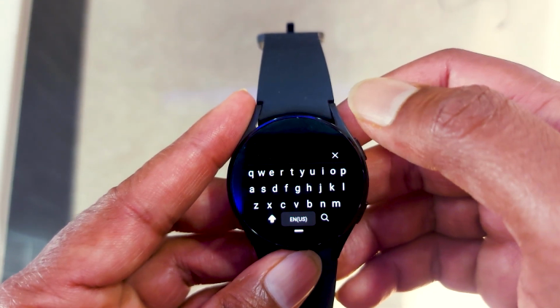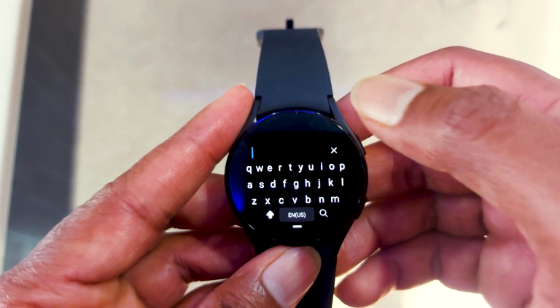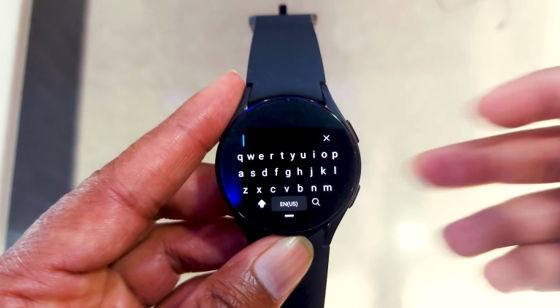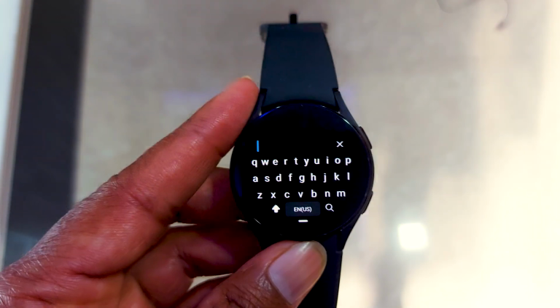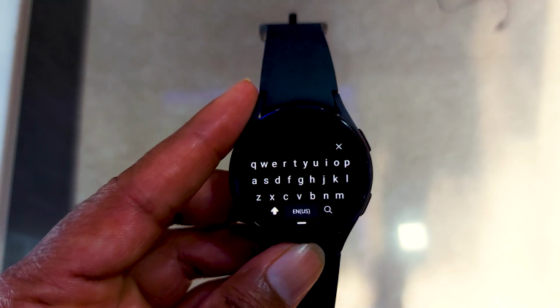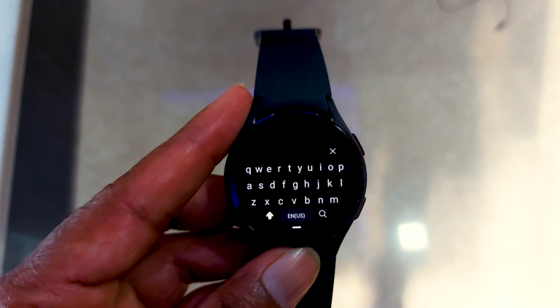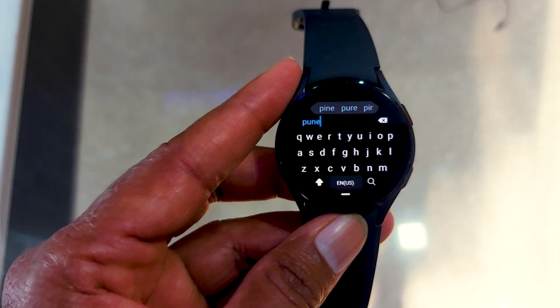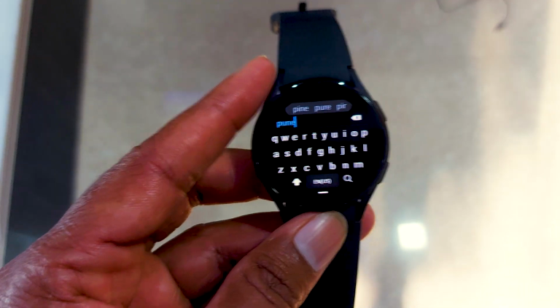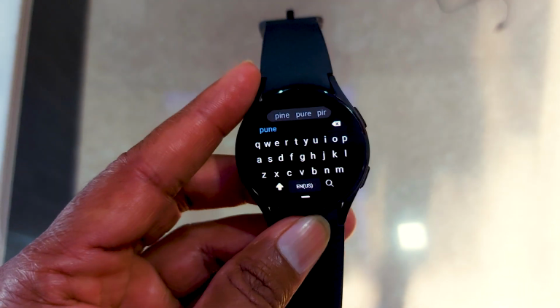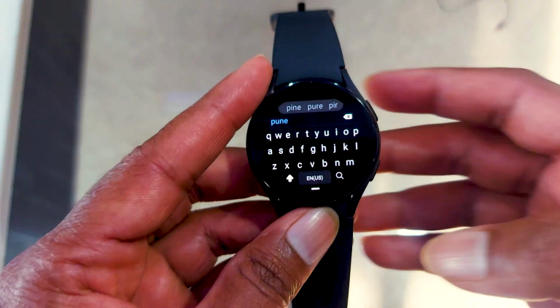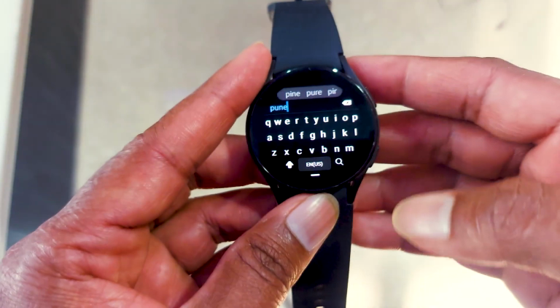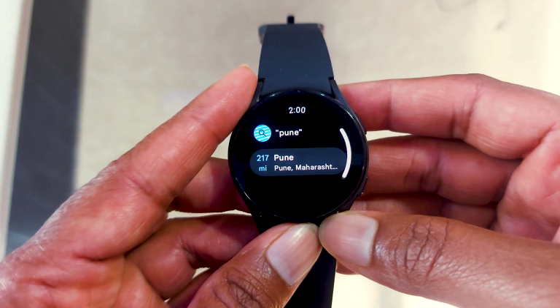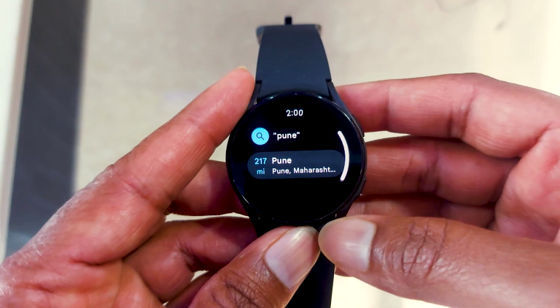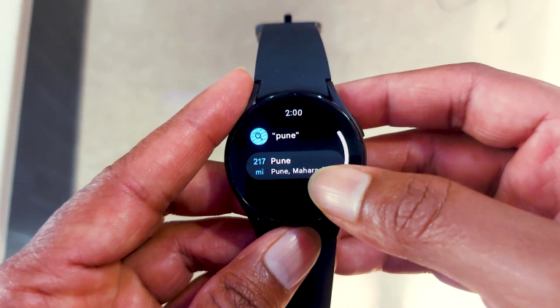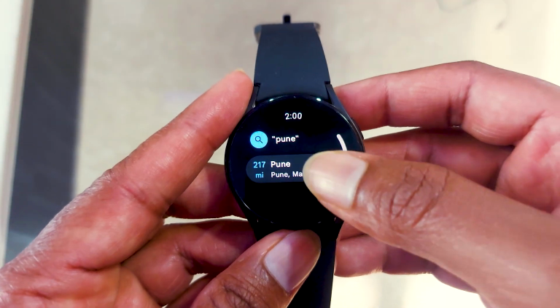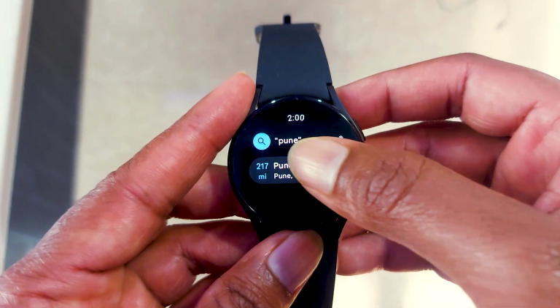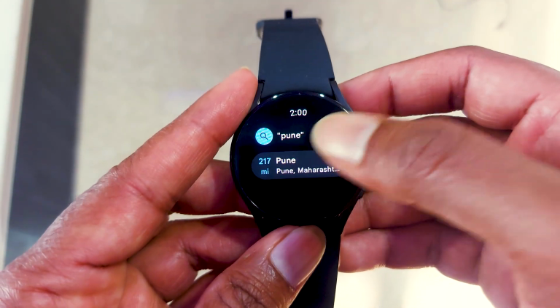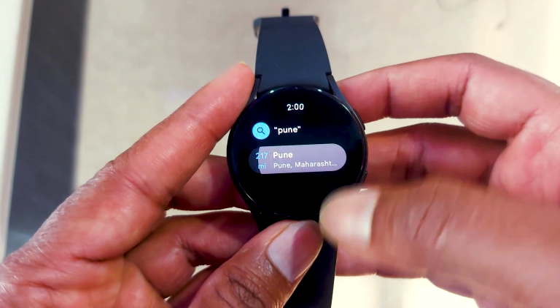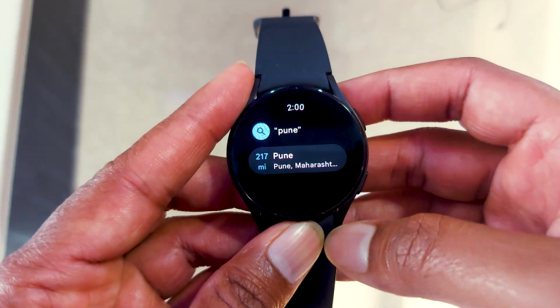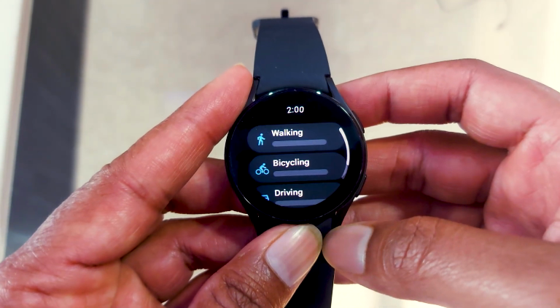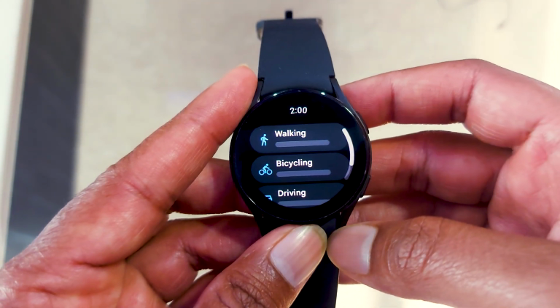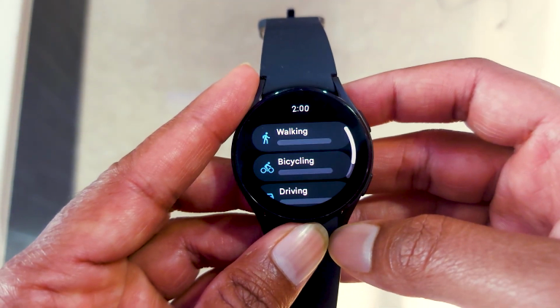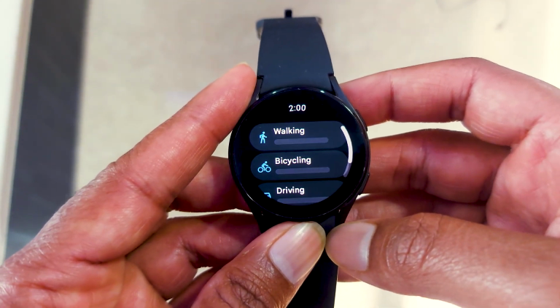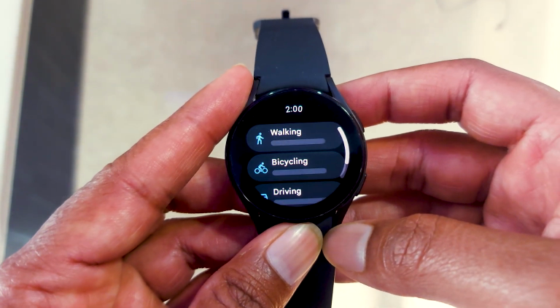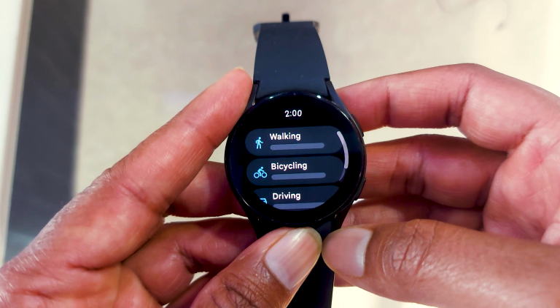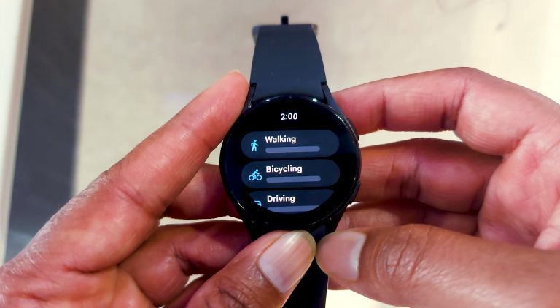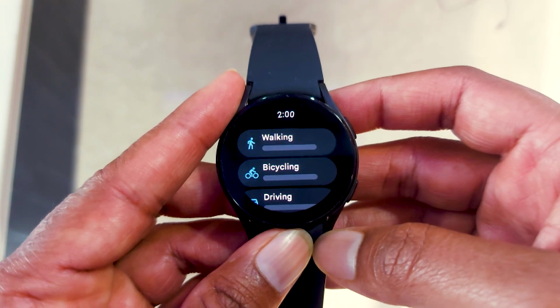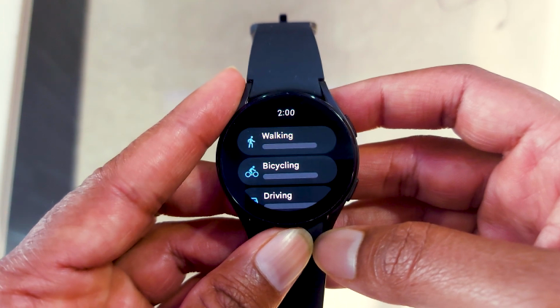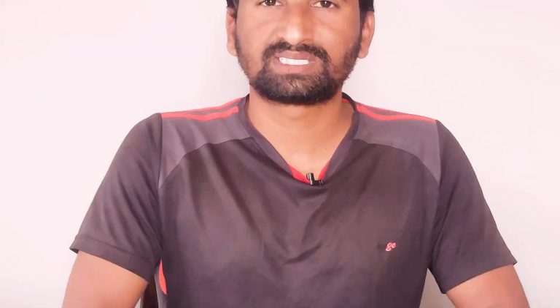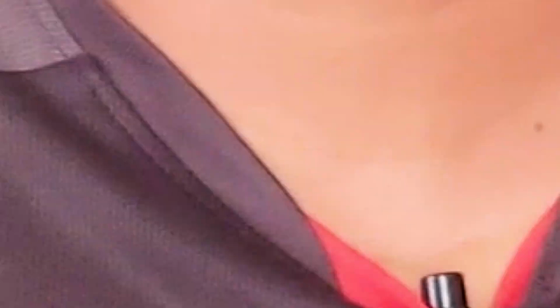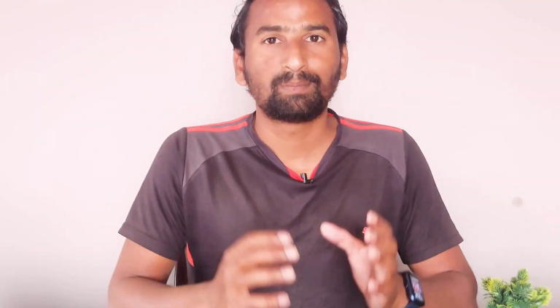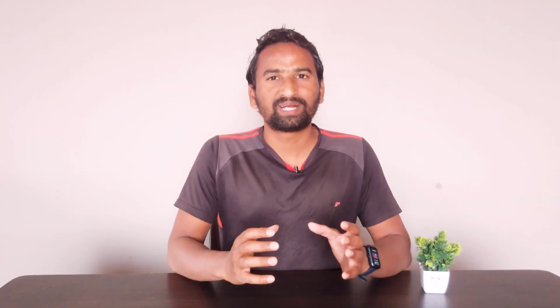To find out a new route, you have to enter the destination on your smartphone, and after that it will show turn-by-turn navigation on your smartwatch.